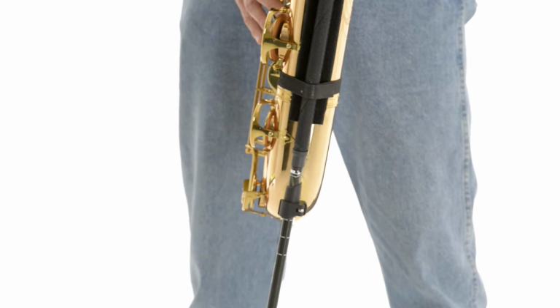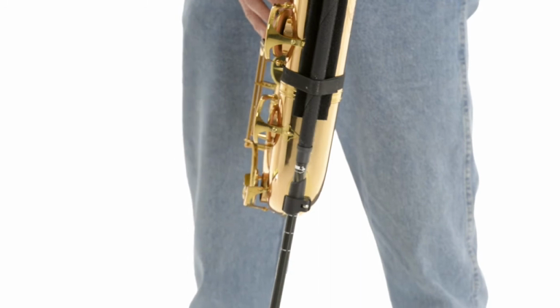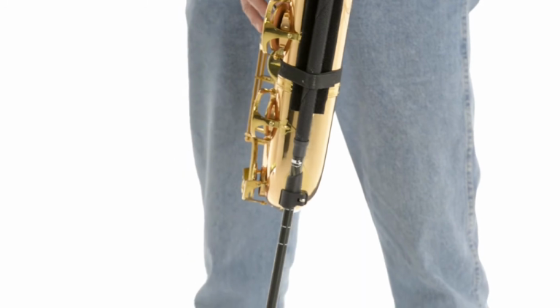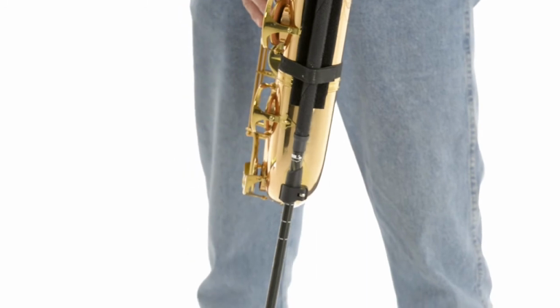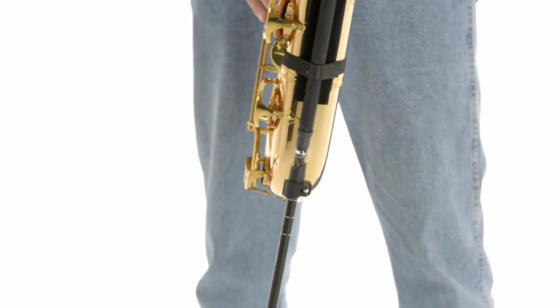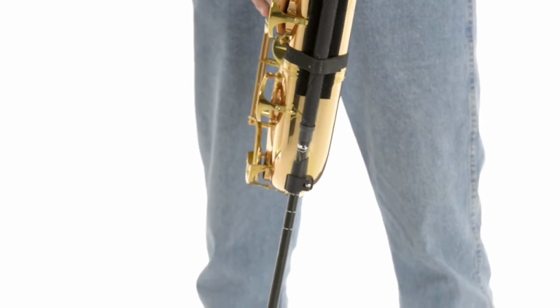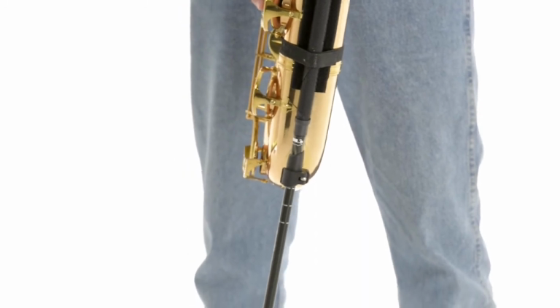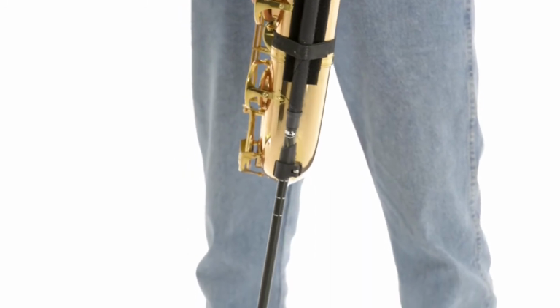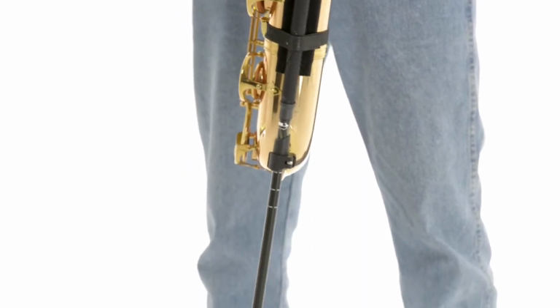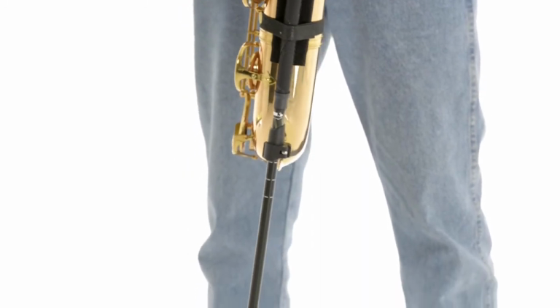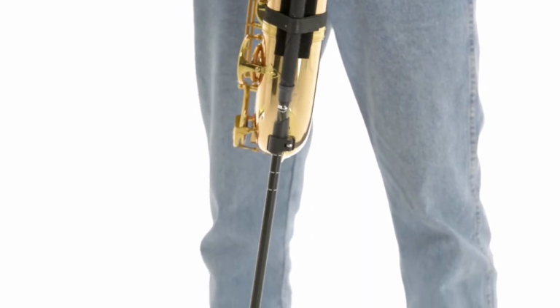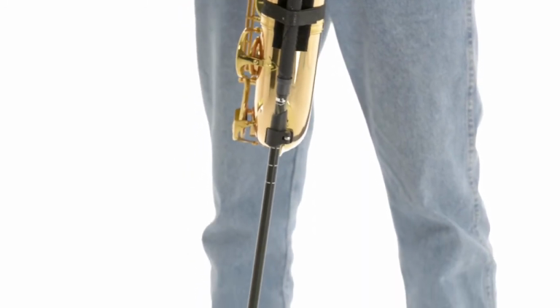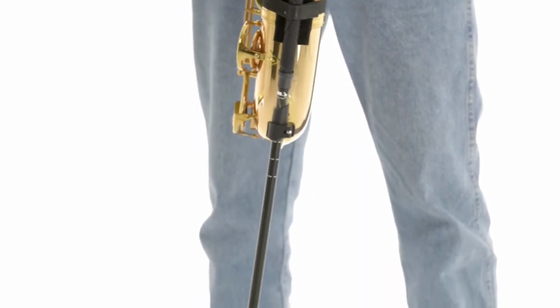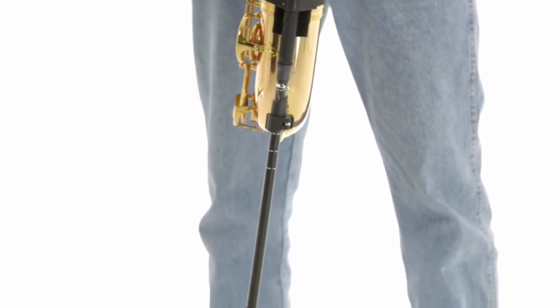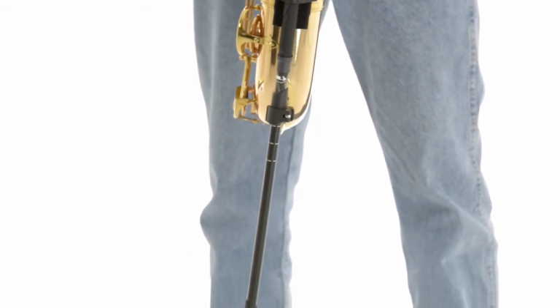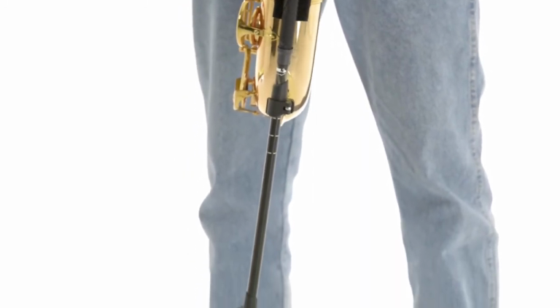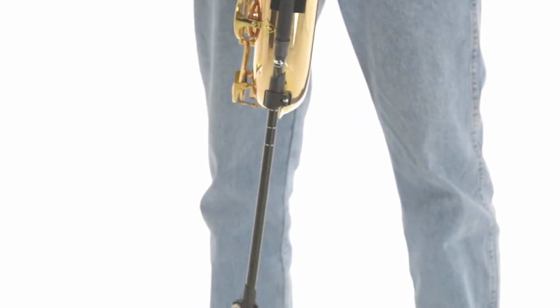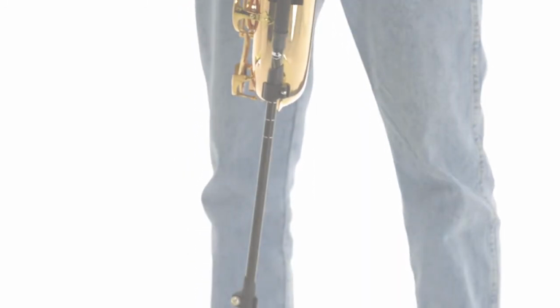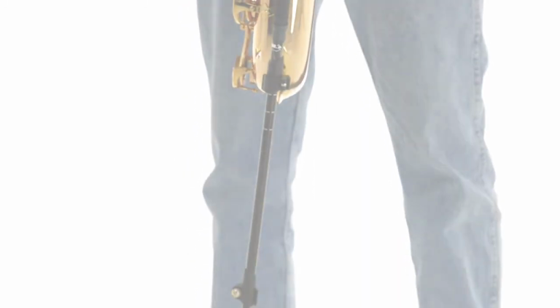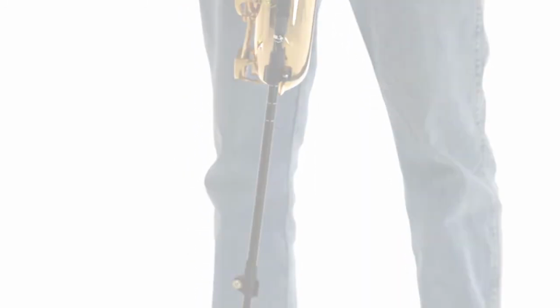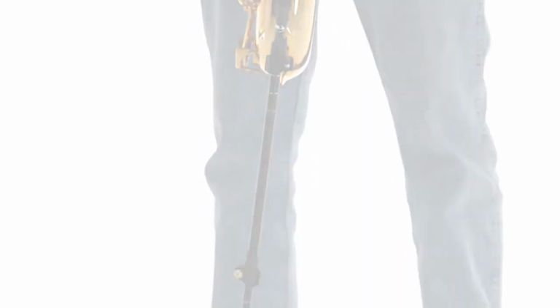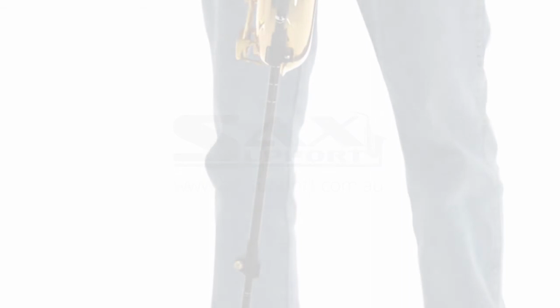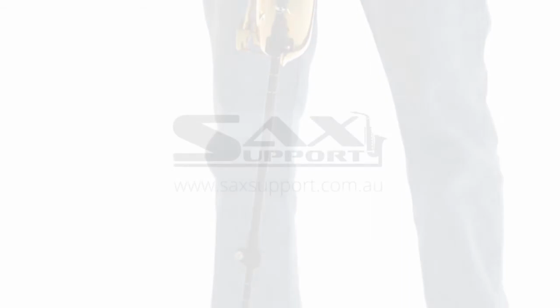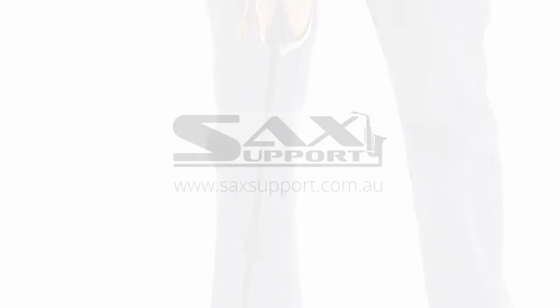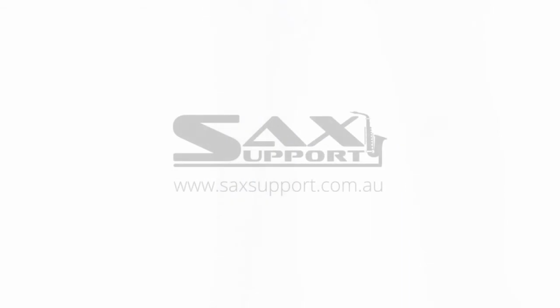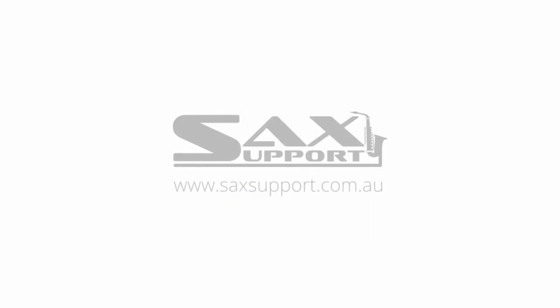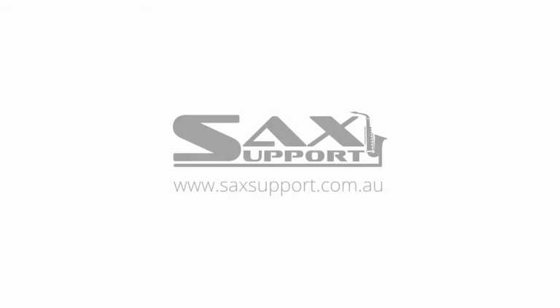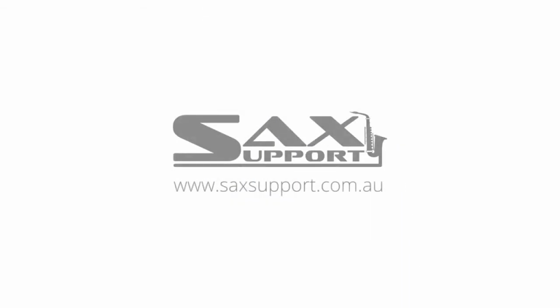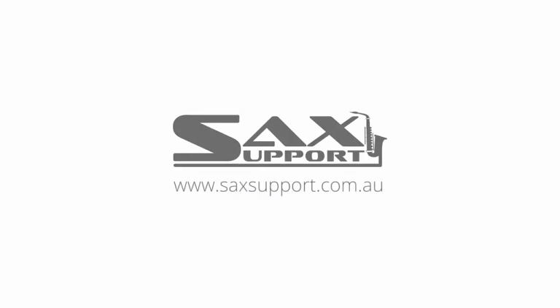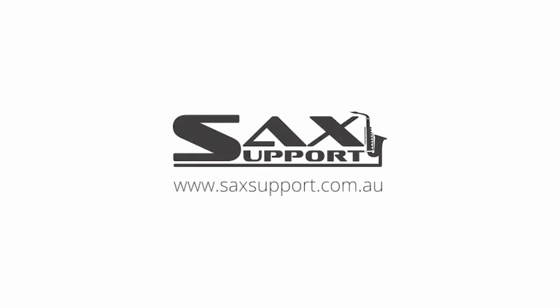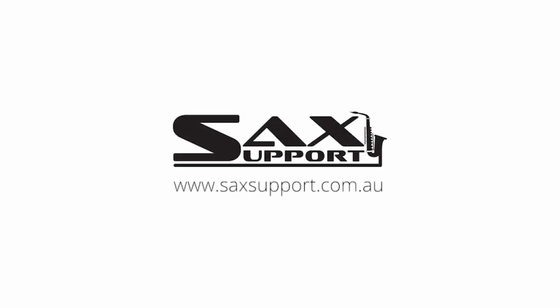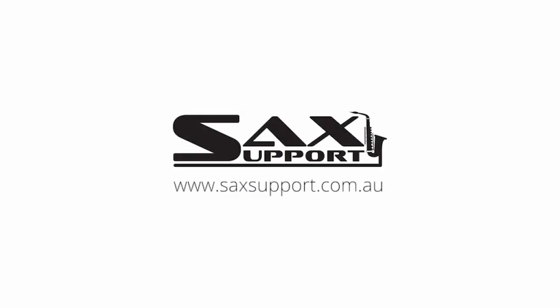For further information, you can go to our website: saxsupport.com.au.